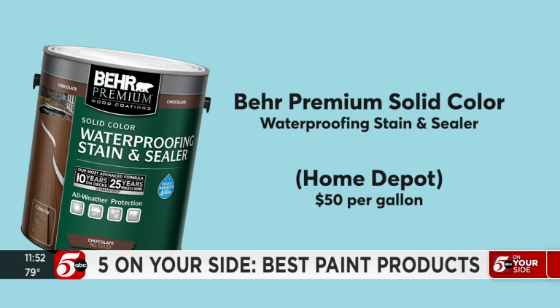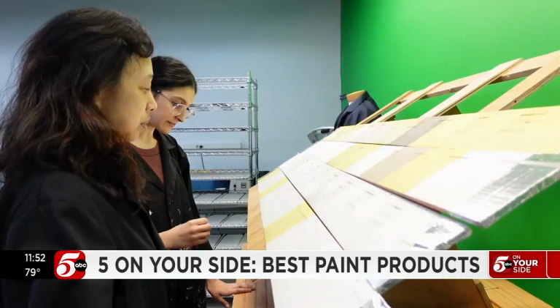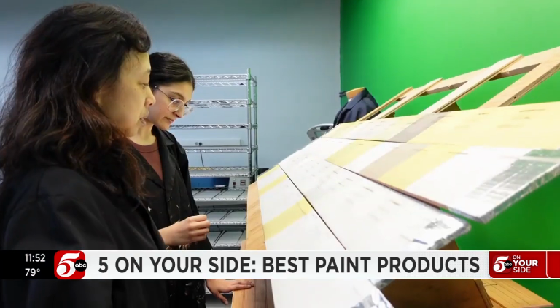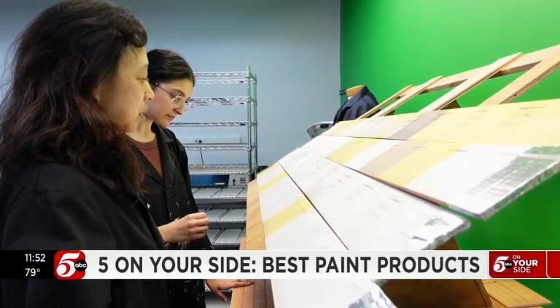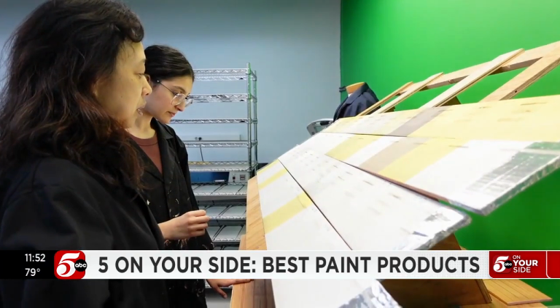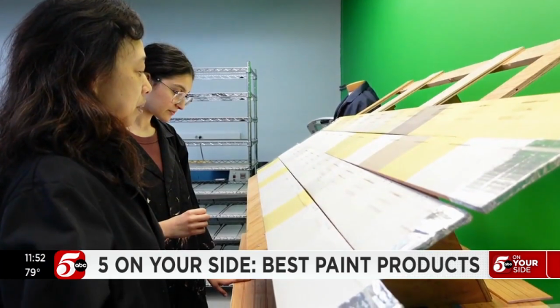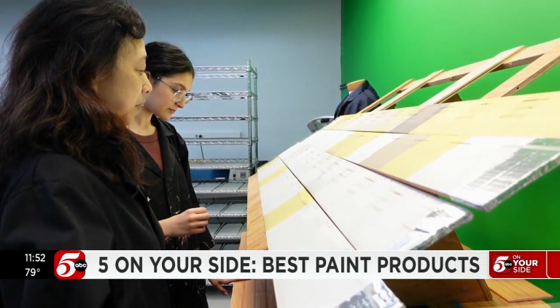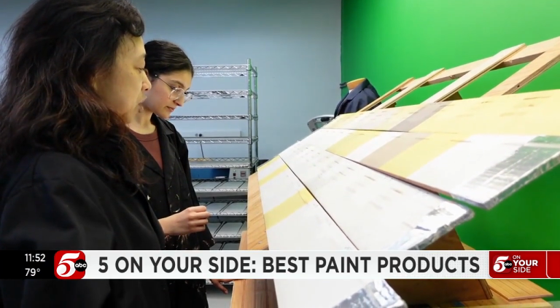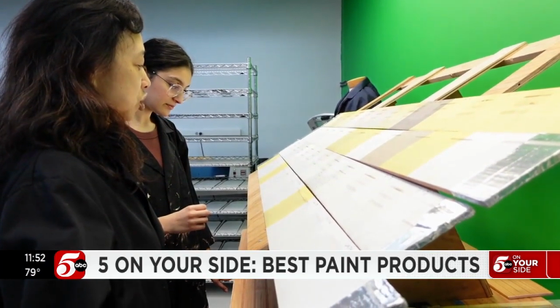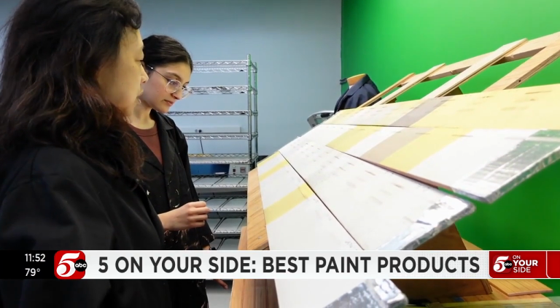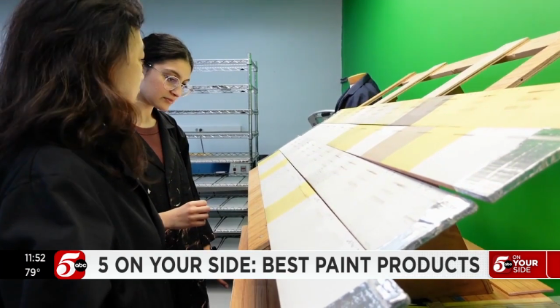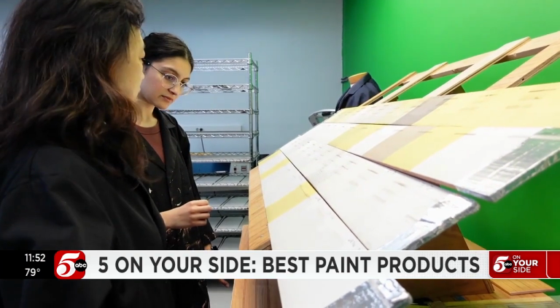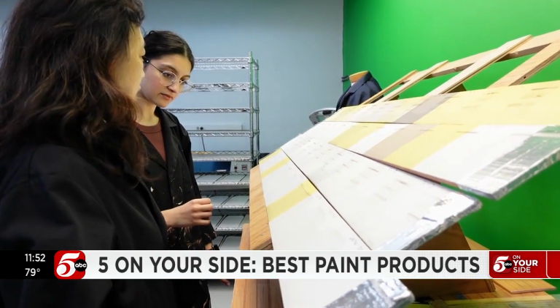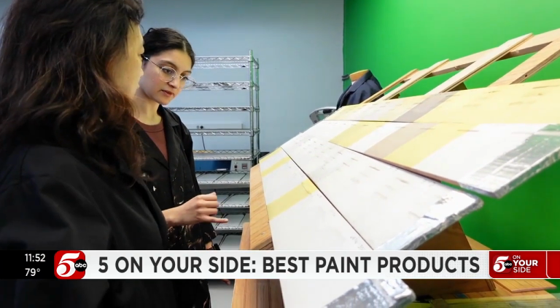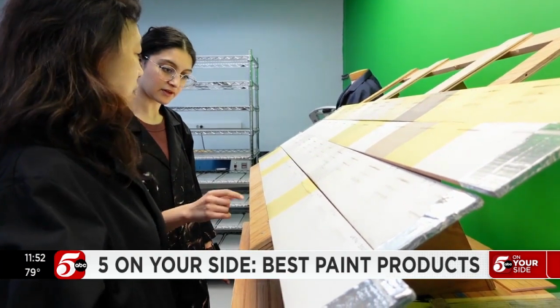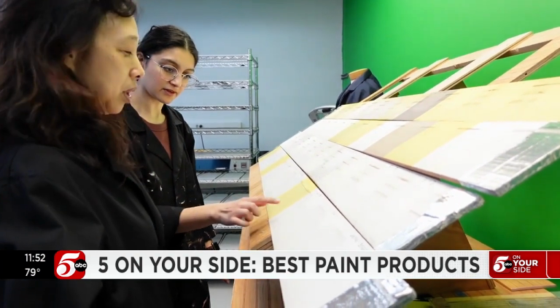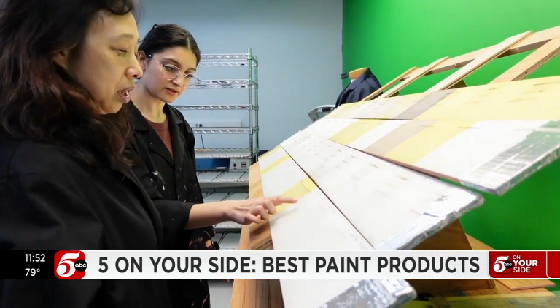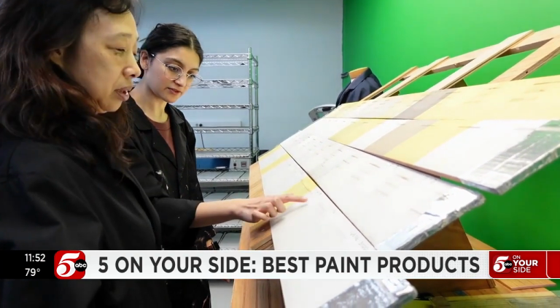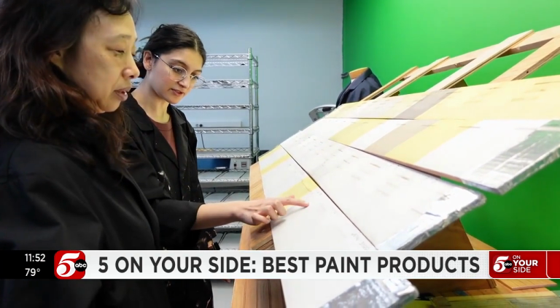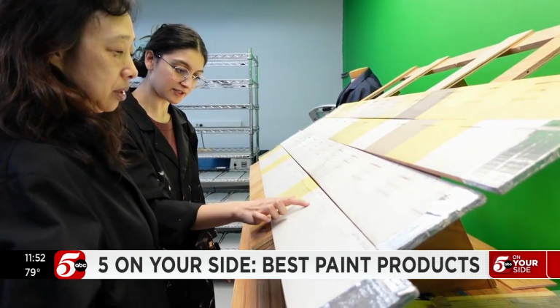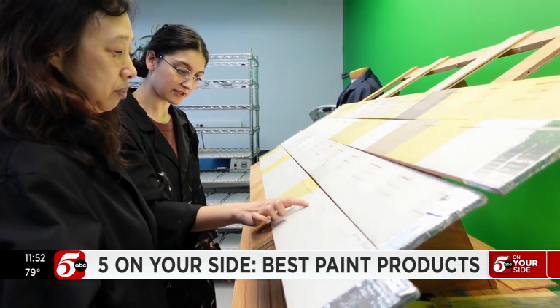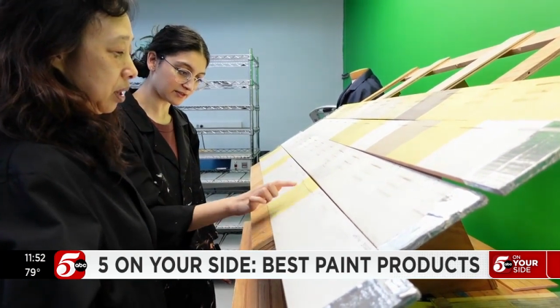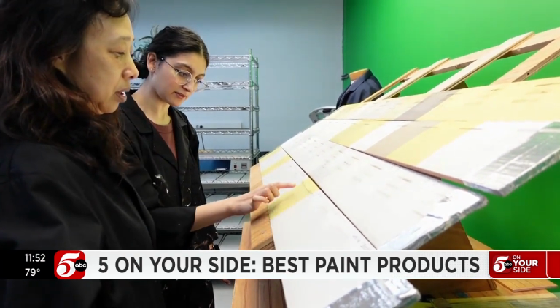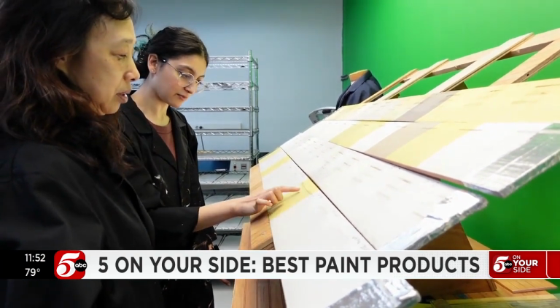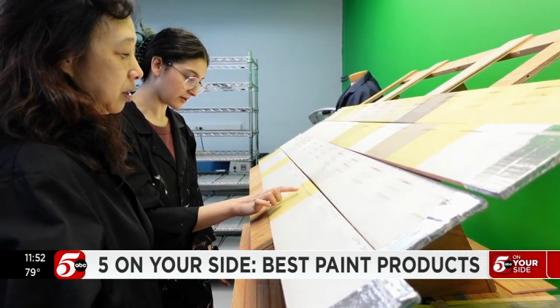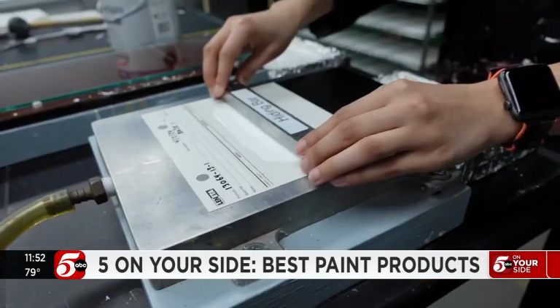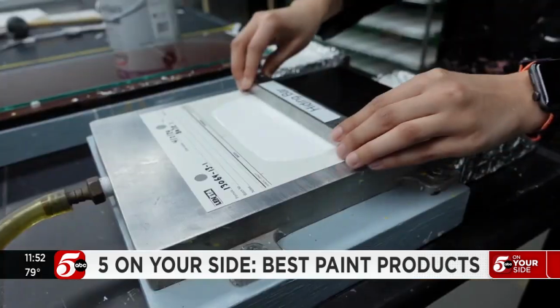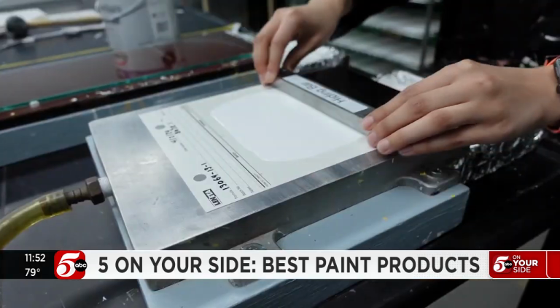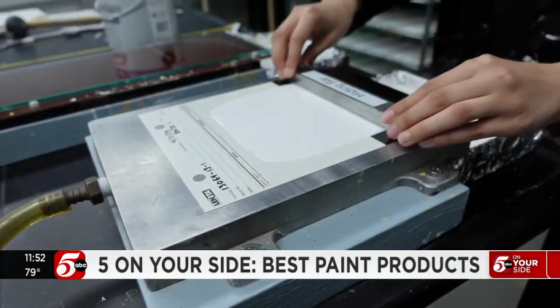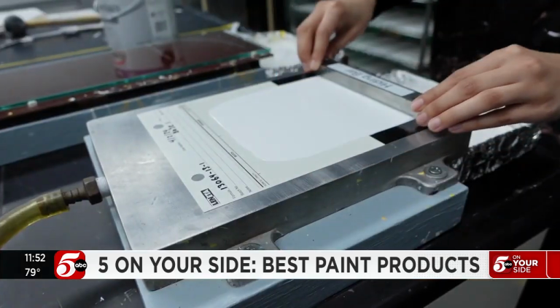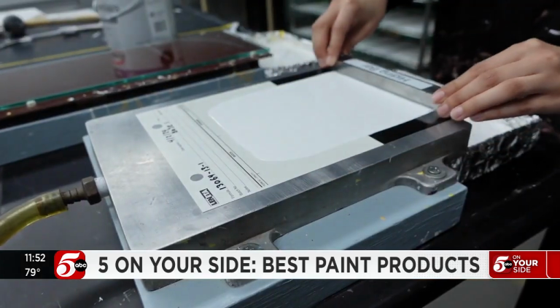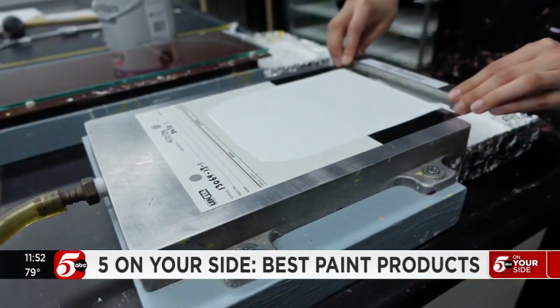Plus, it holds up even after three years in Consumer Reports' weathering tests.